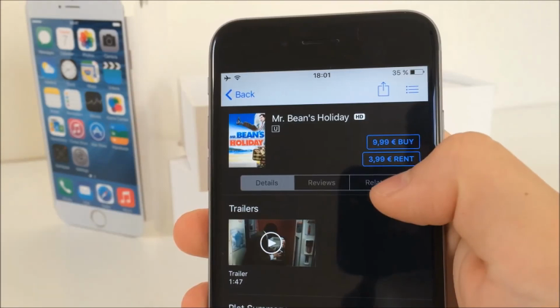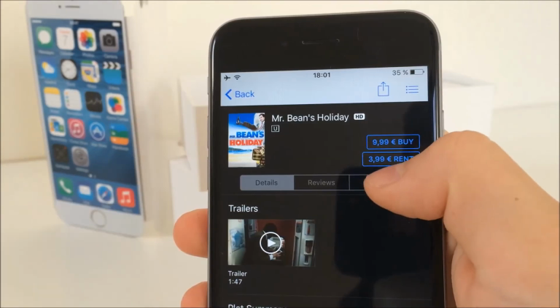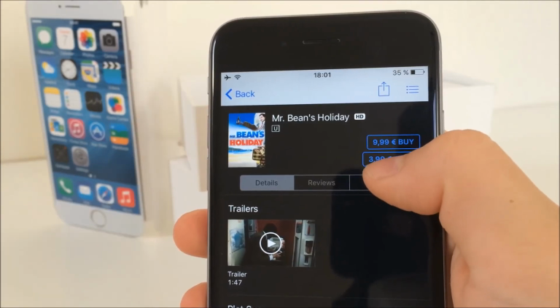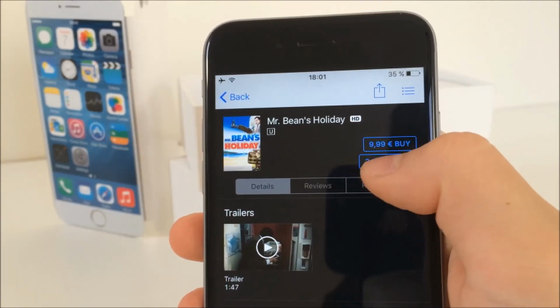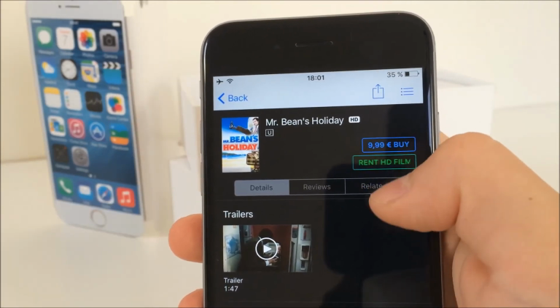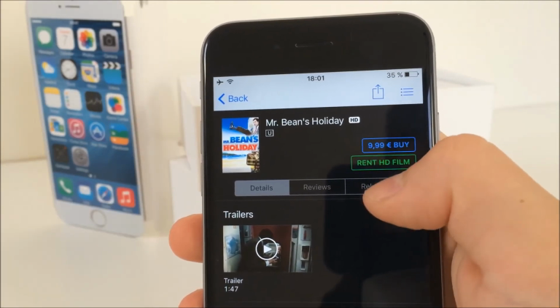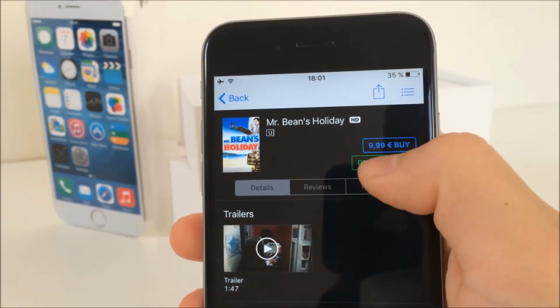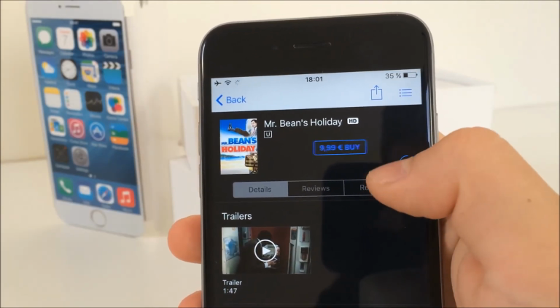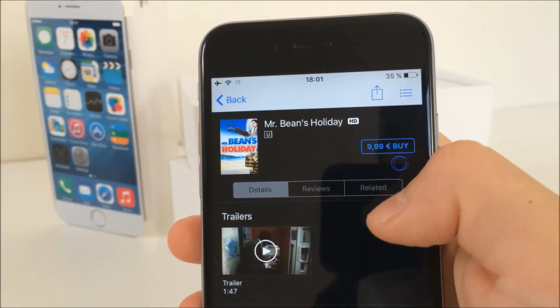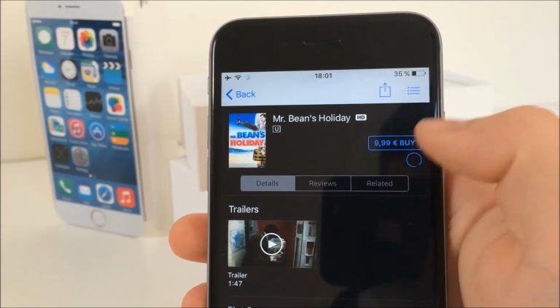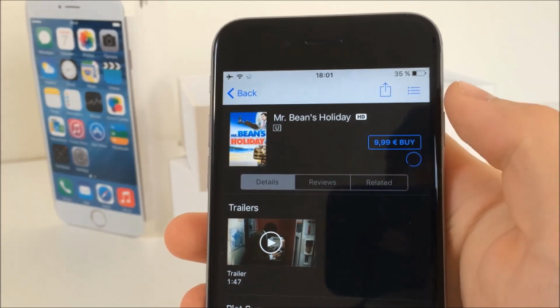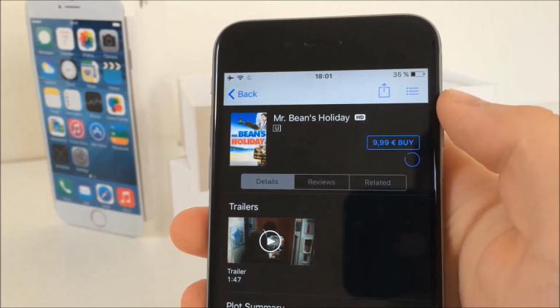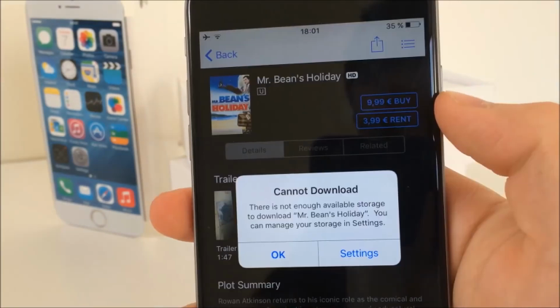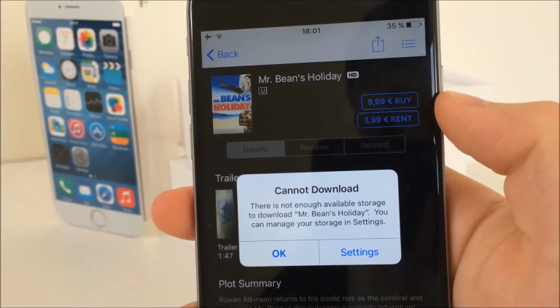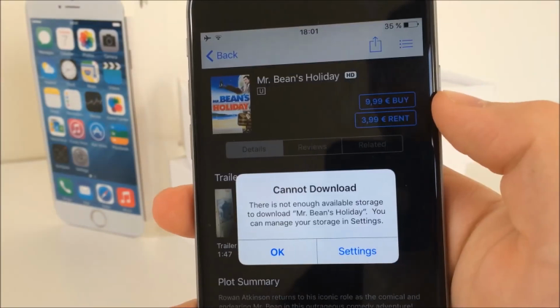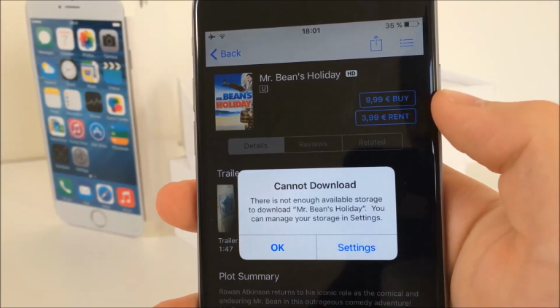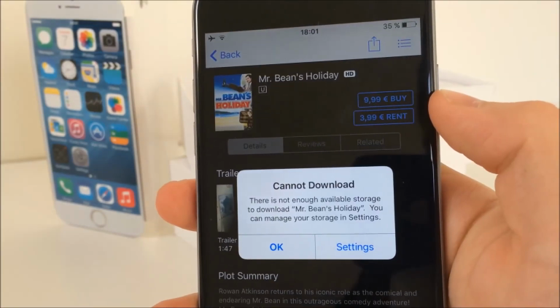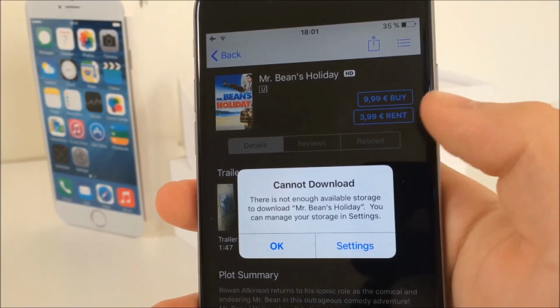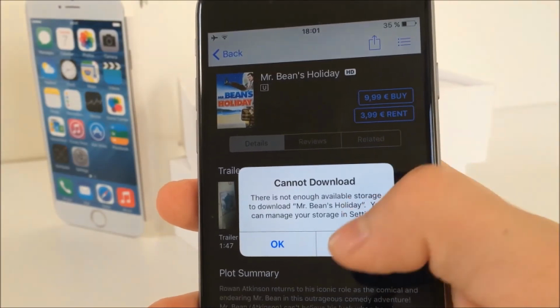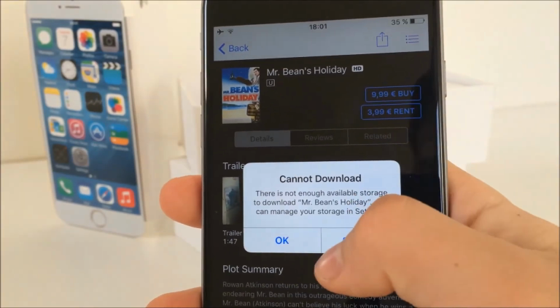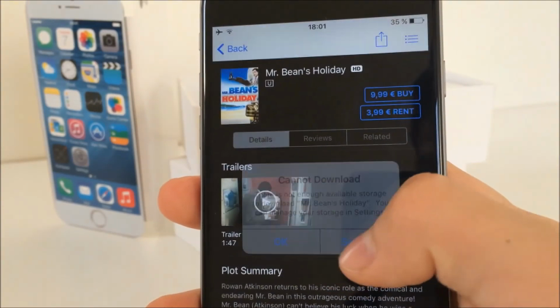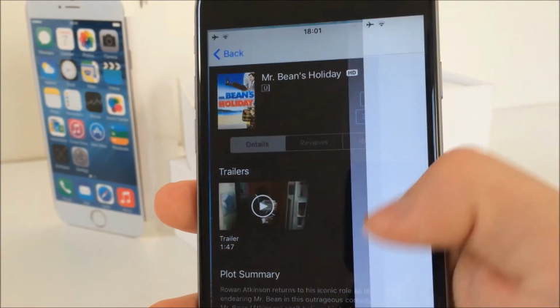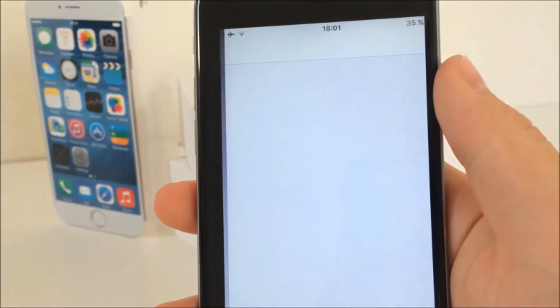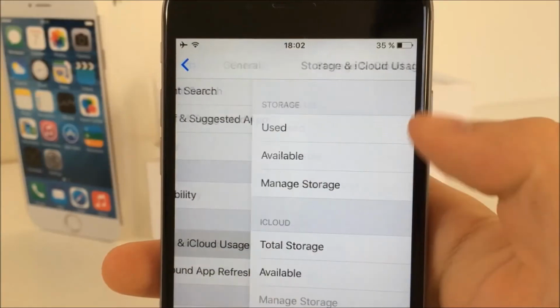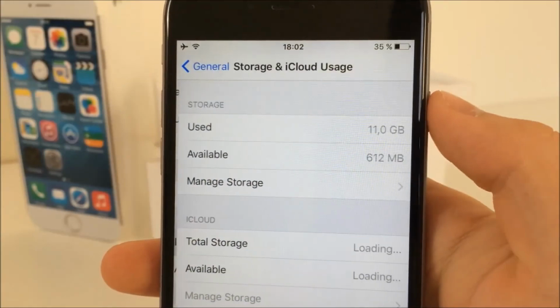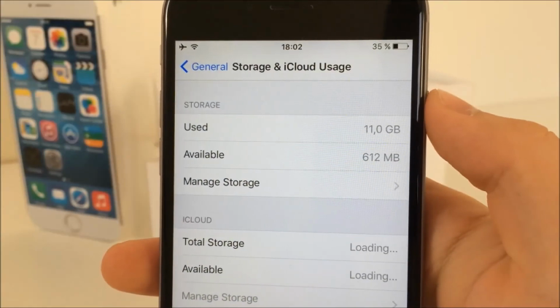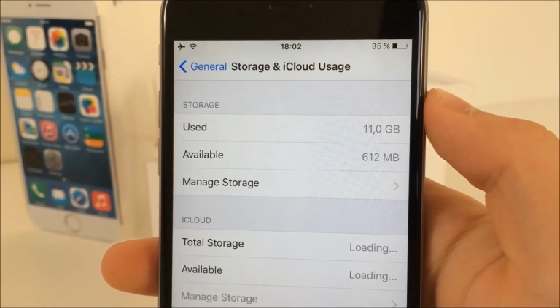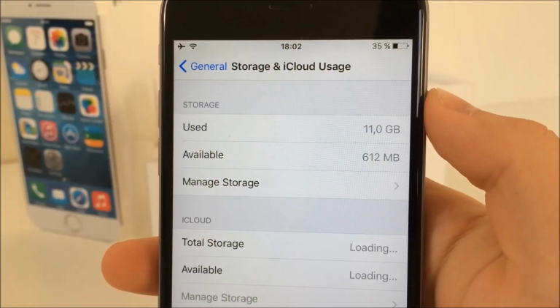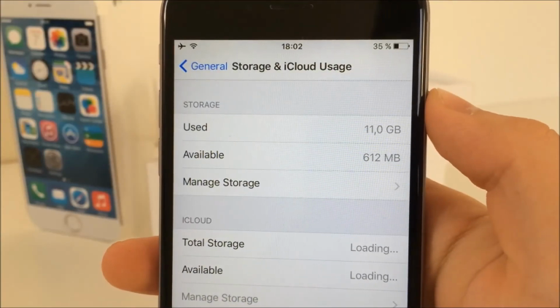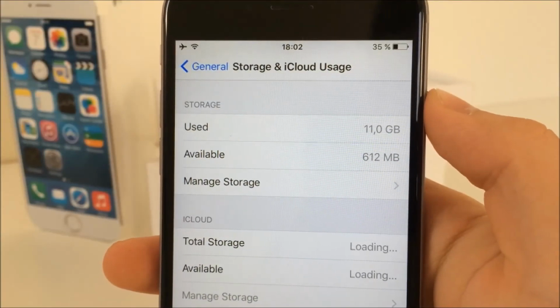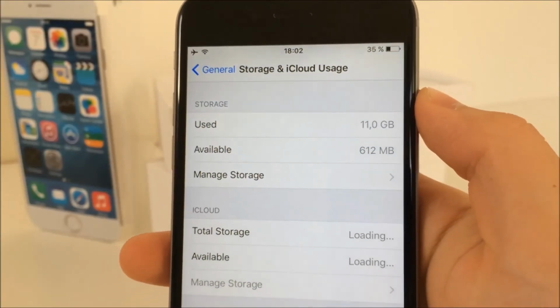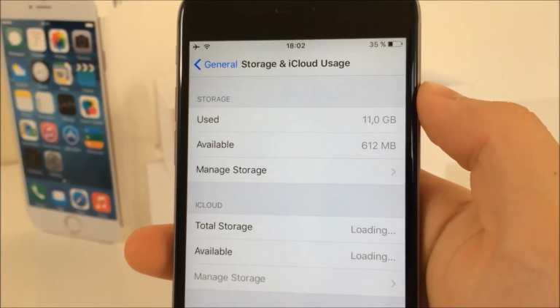So if I do this again — click on Rent the movie, not enough storage — and if I go back to Settings, I just got some more megabytes.